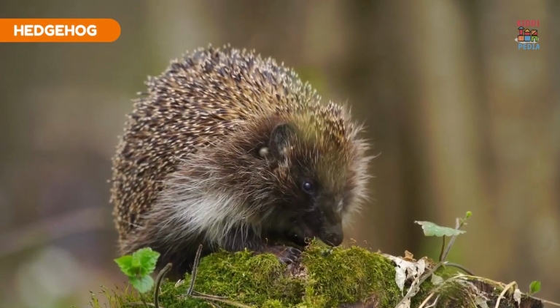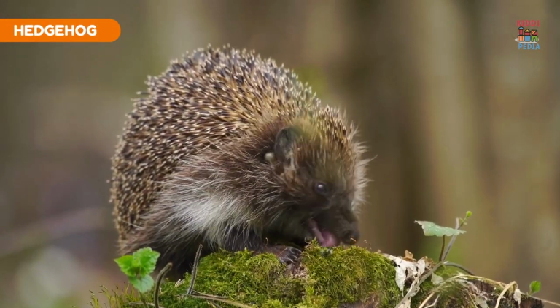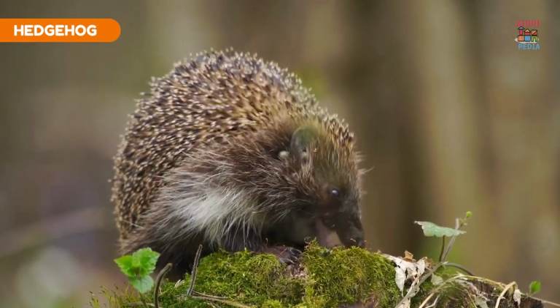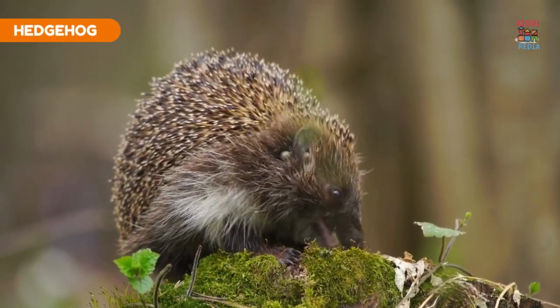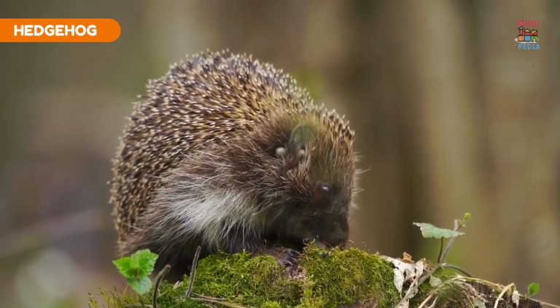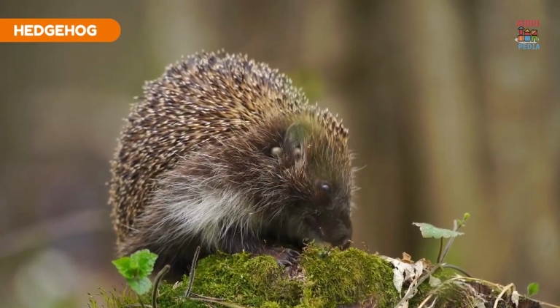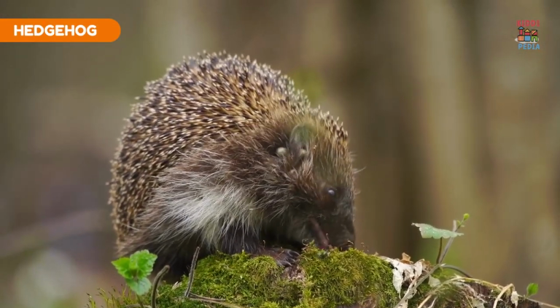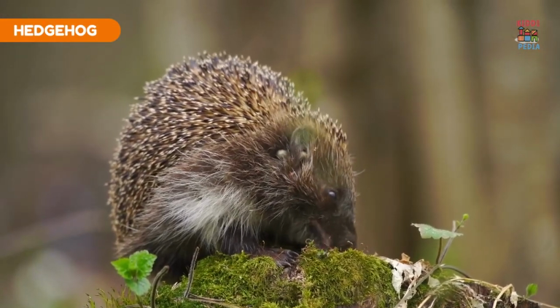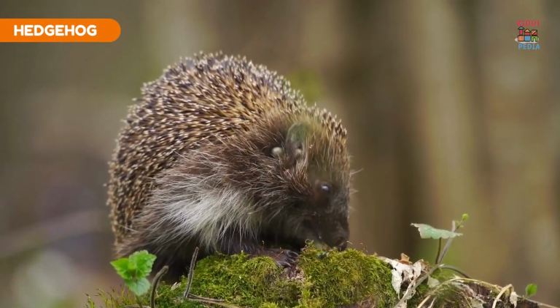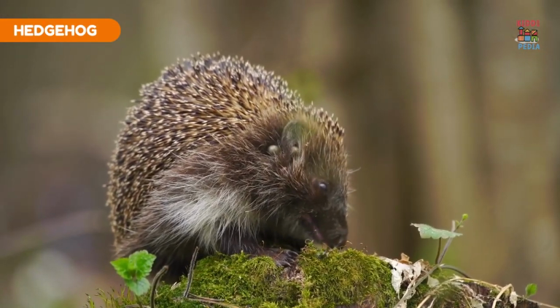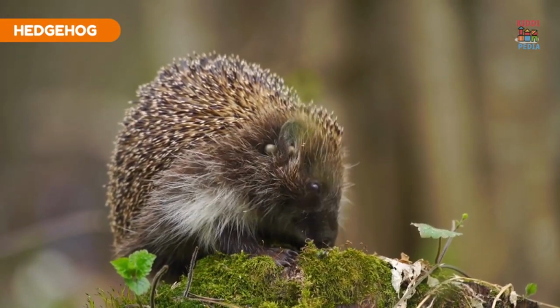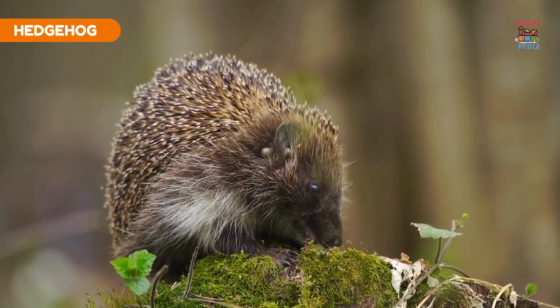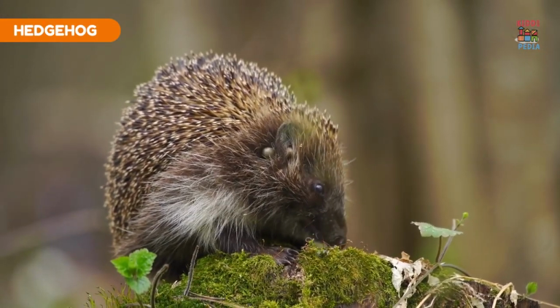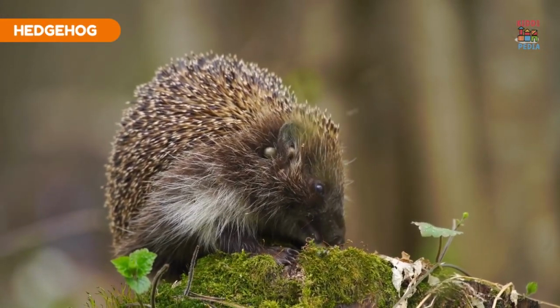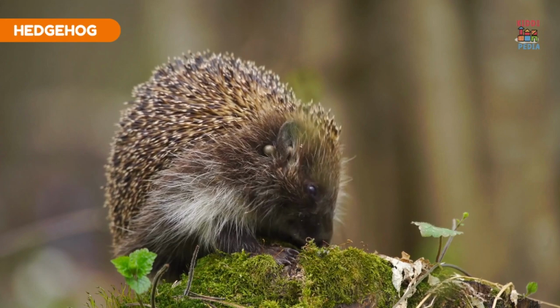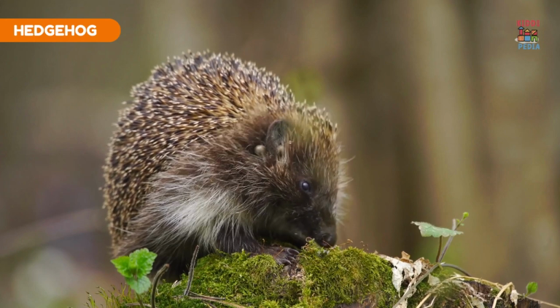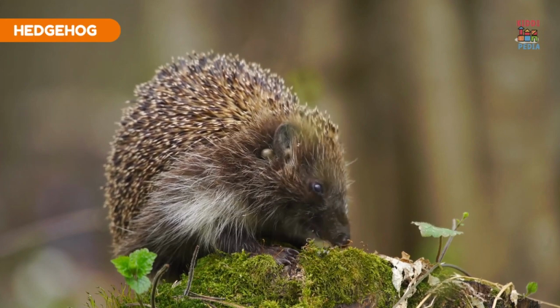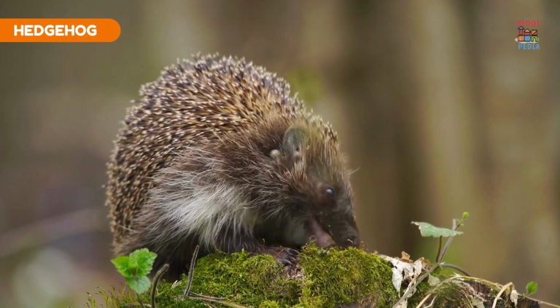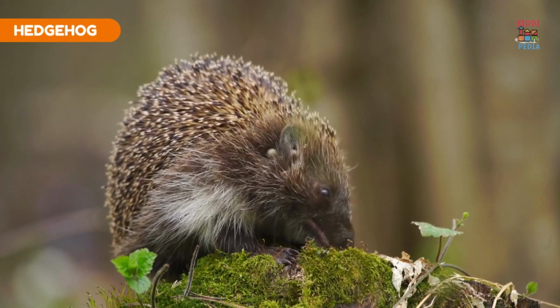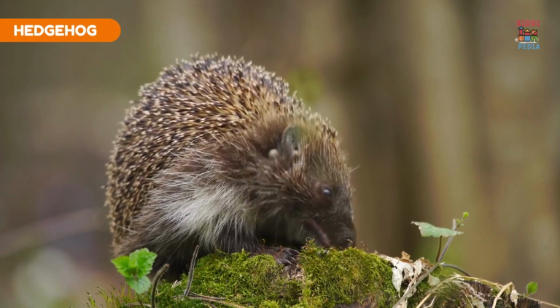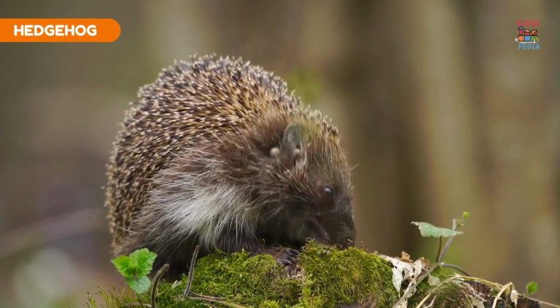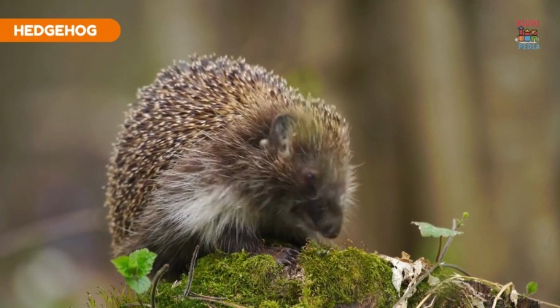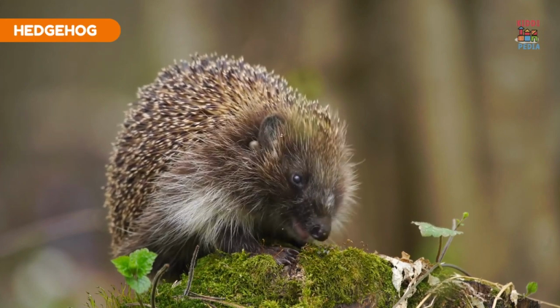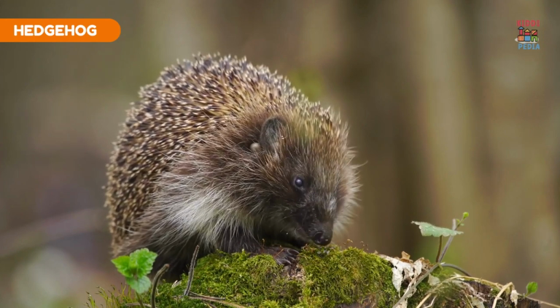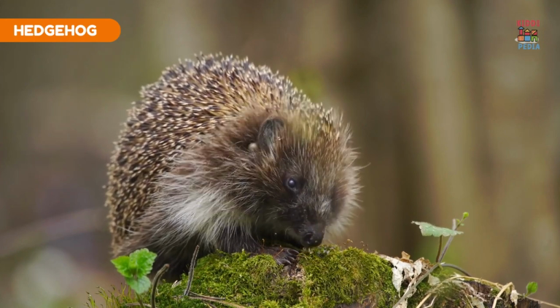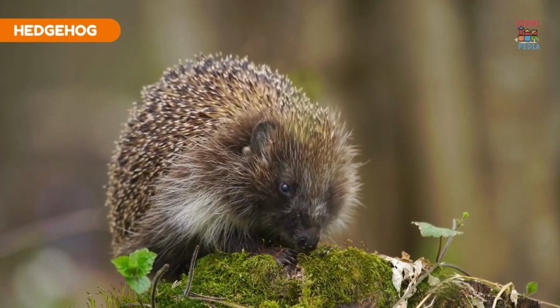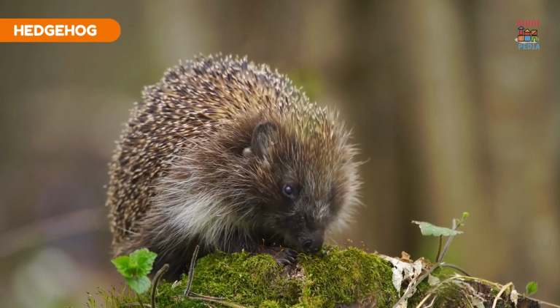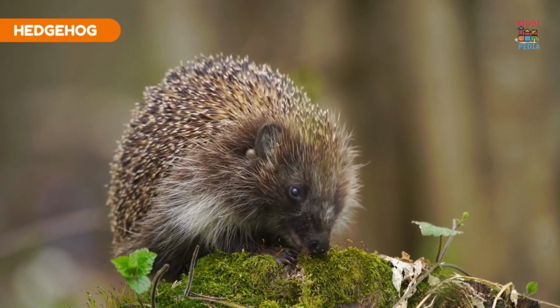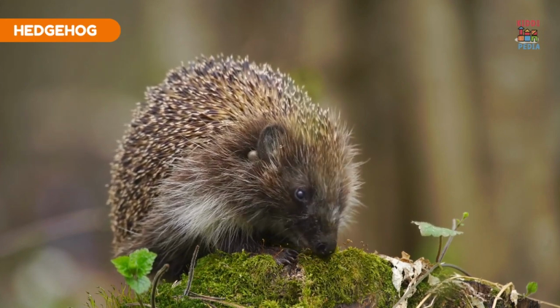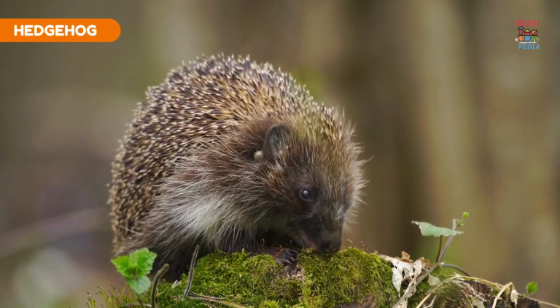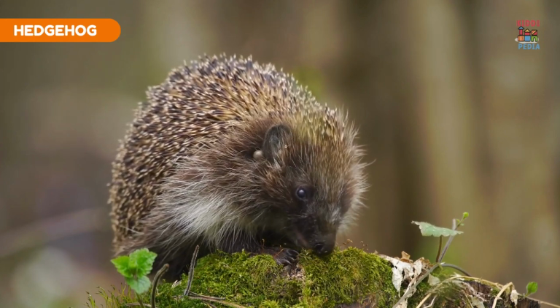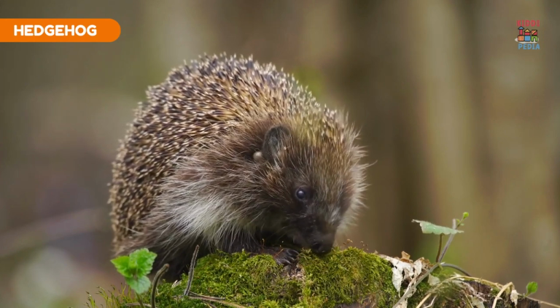Hedgehog. Hedgehogs have spines made of modified hairs that they use for defense by rolling into a ball.